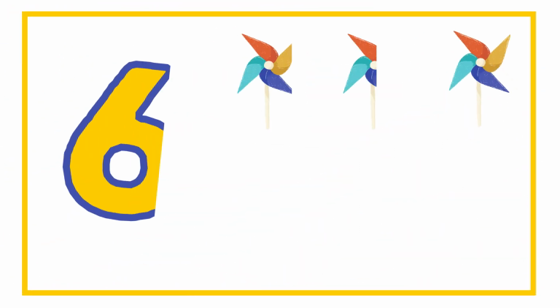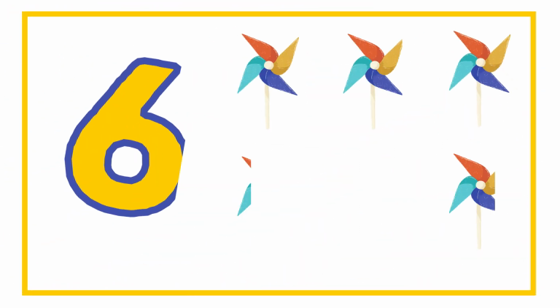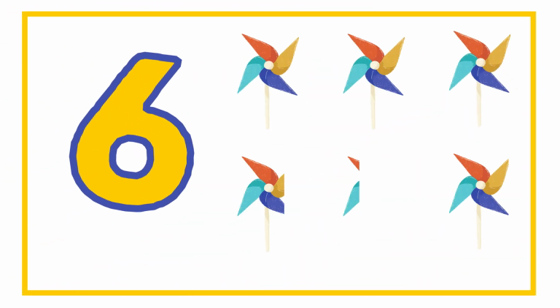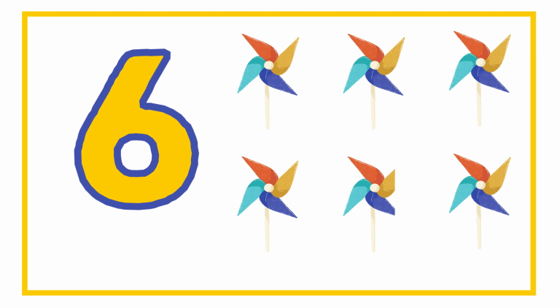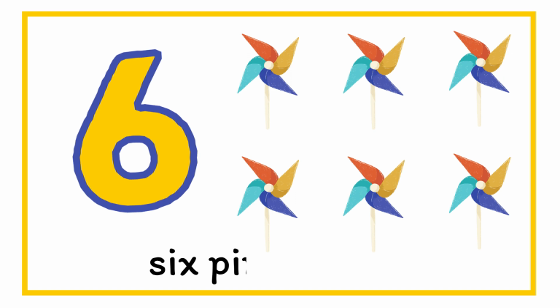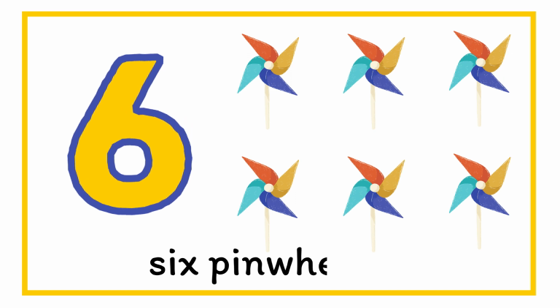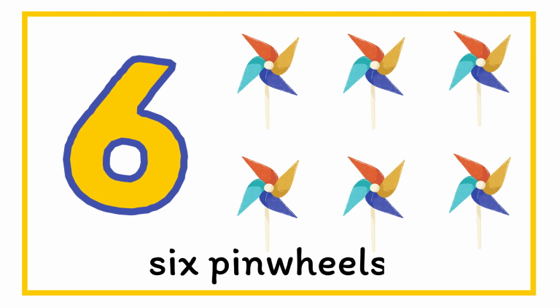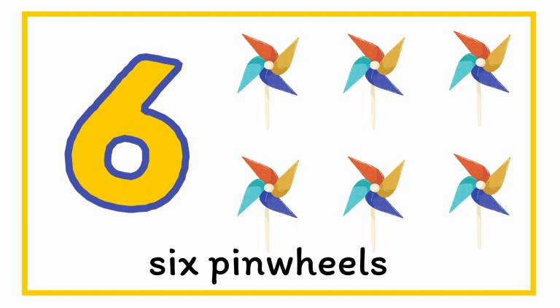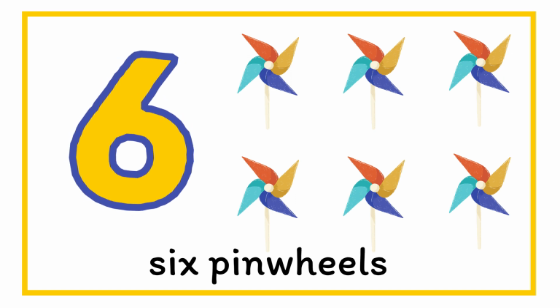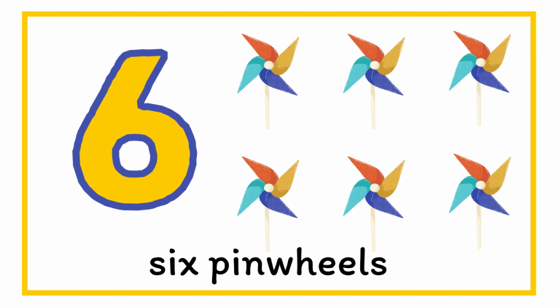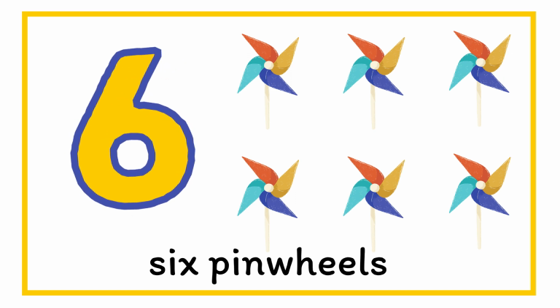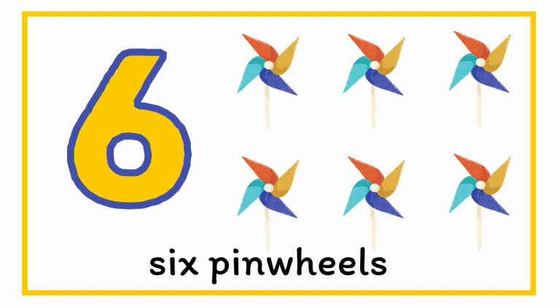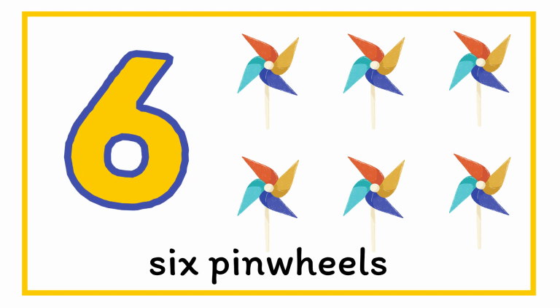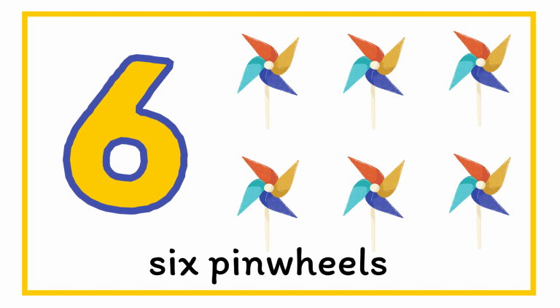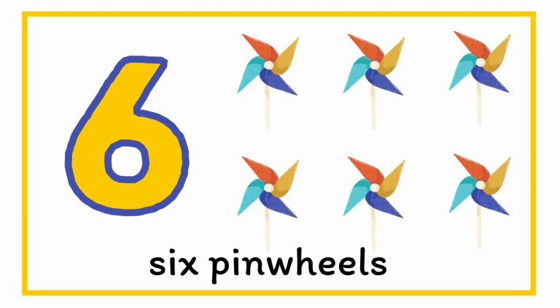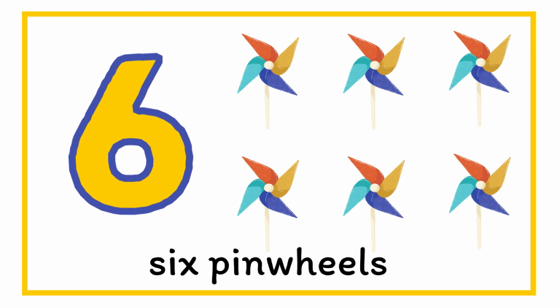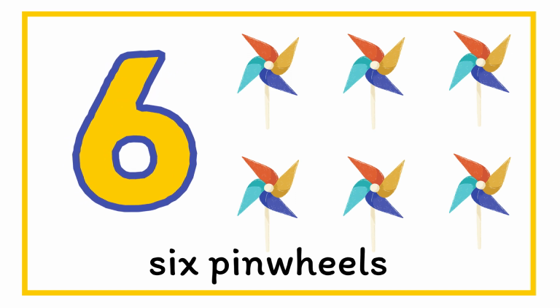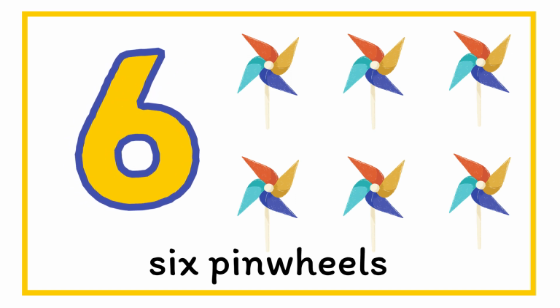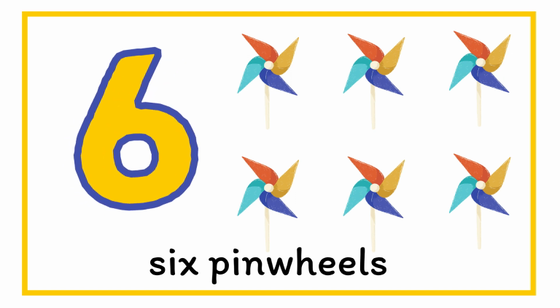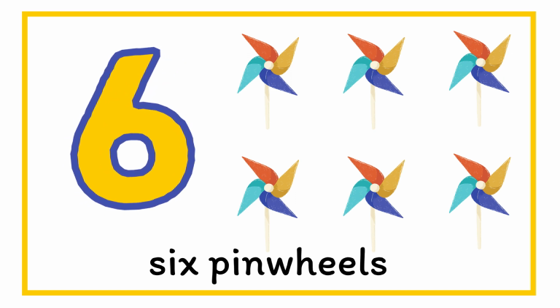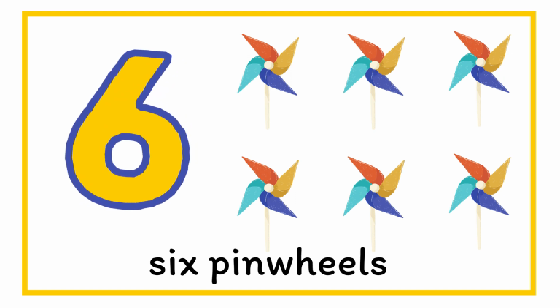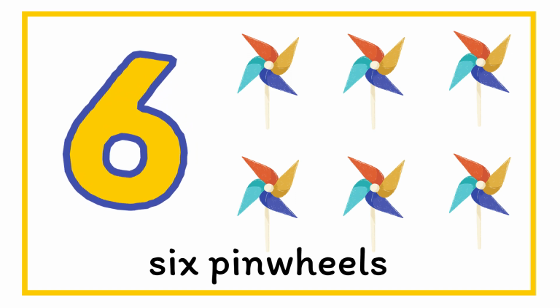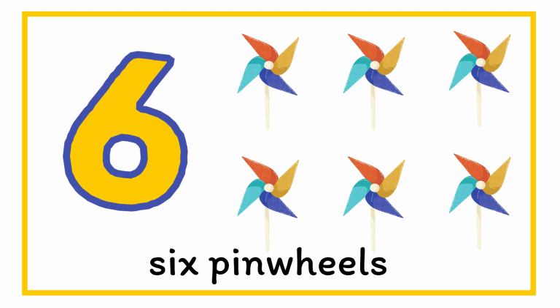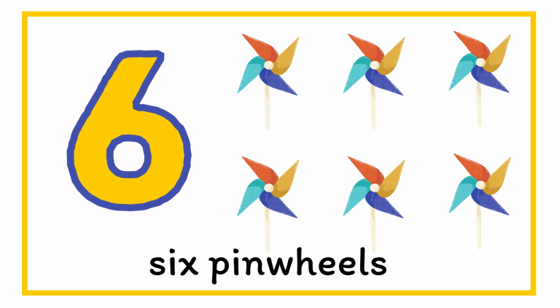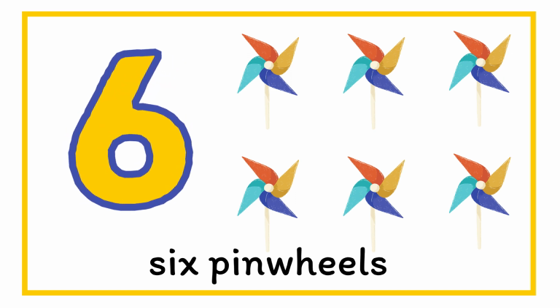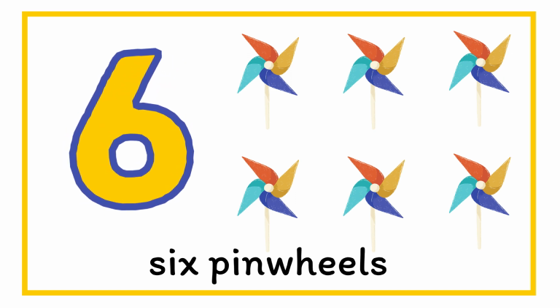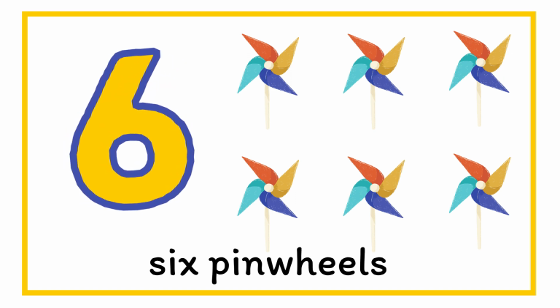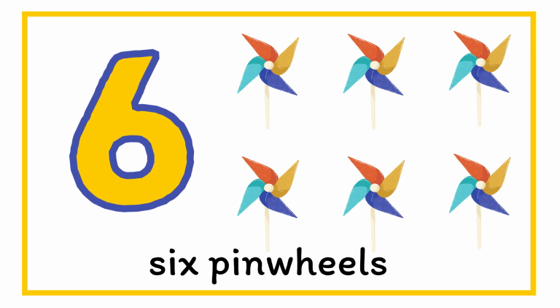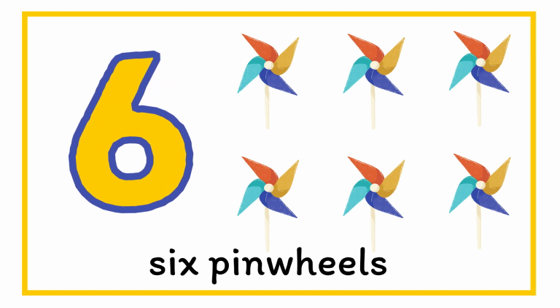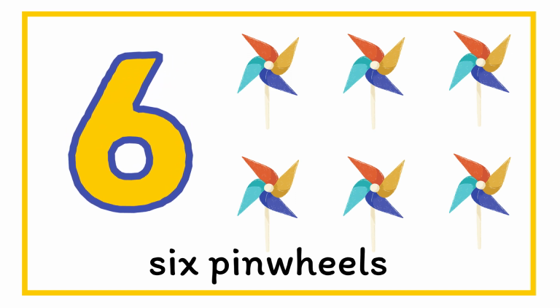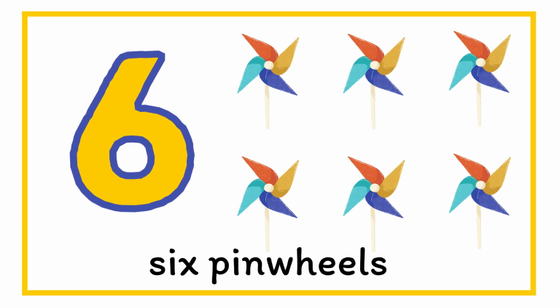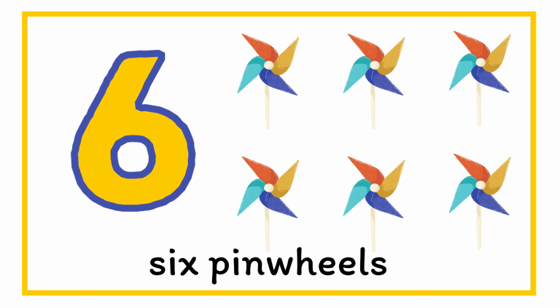What is next? Number six. We have six pinwheels. Six.